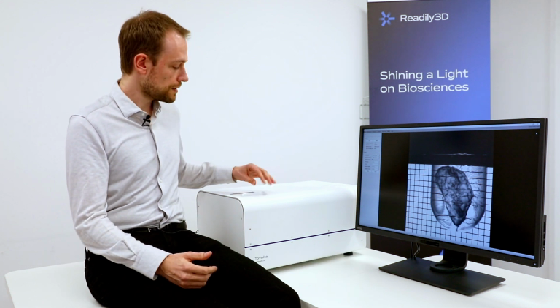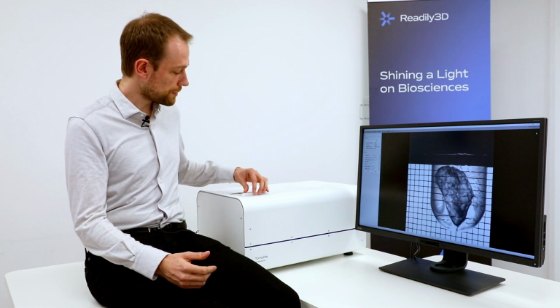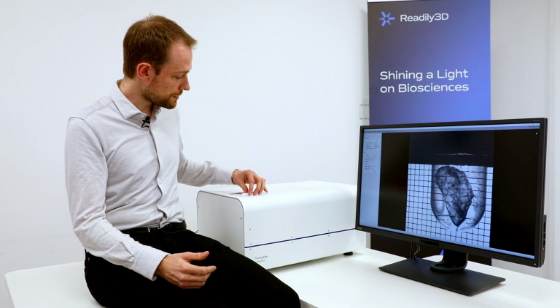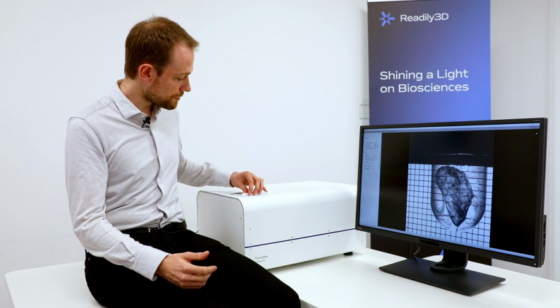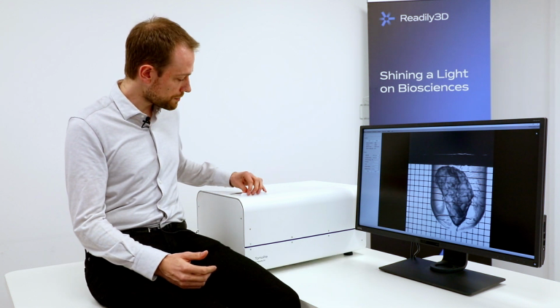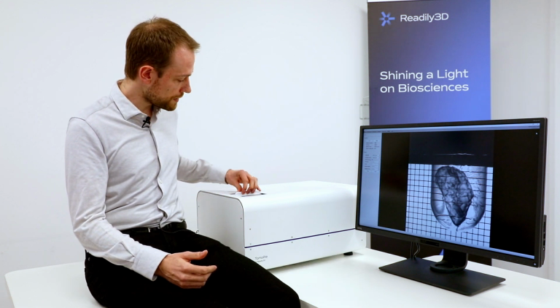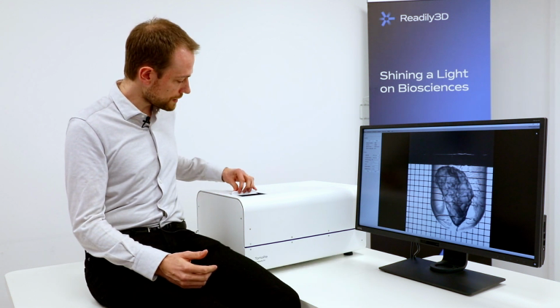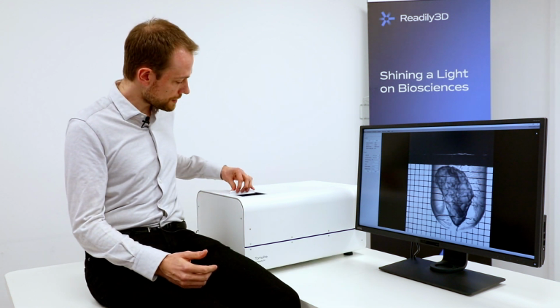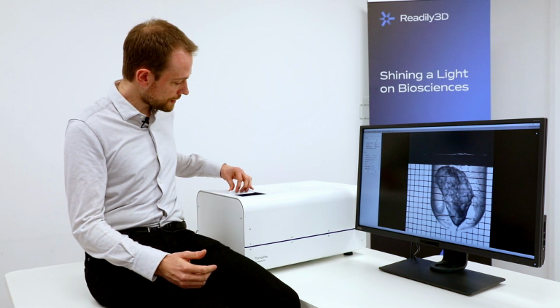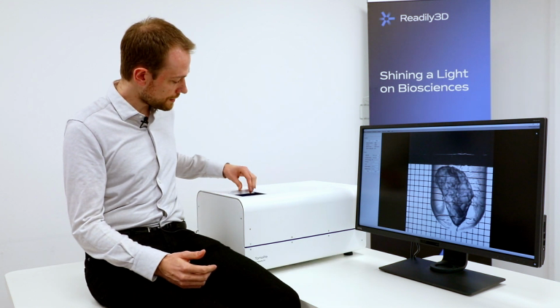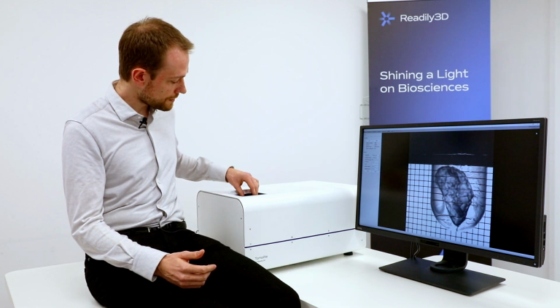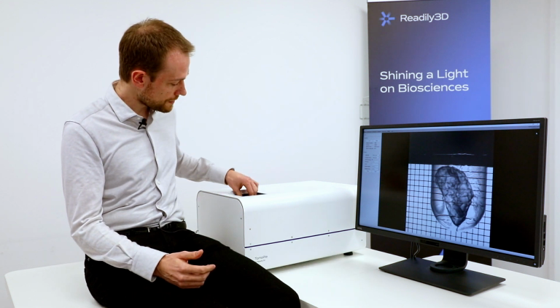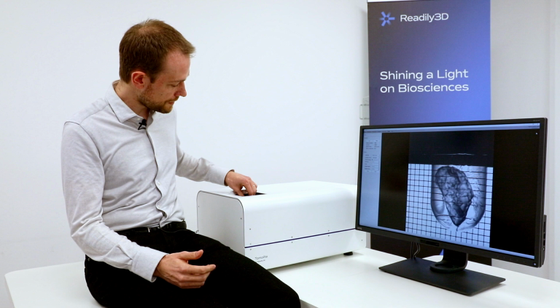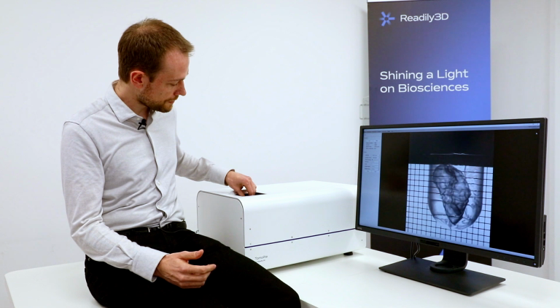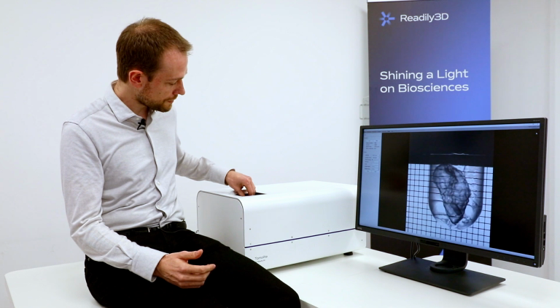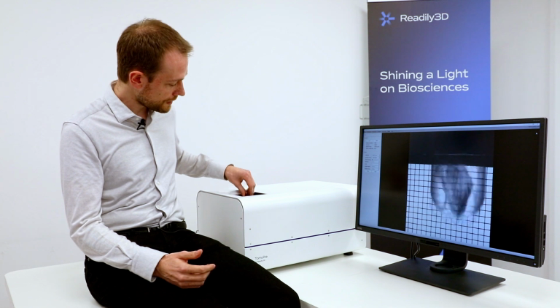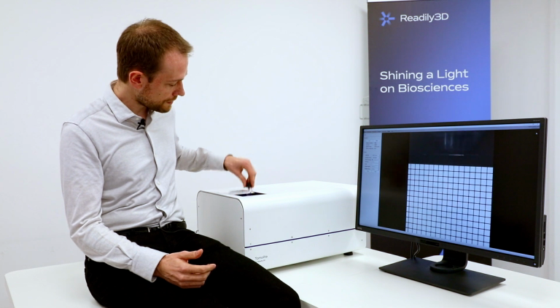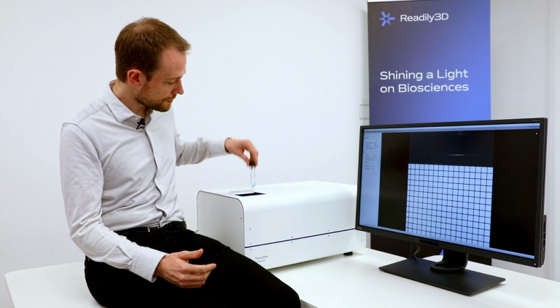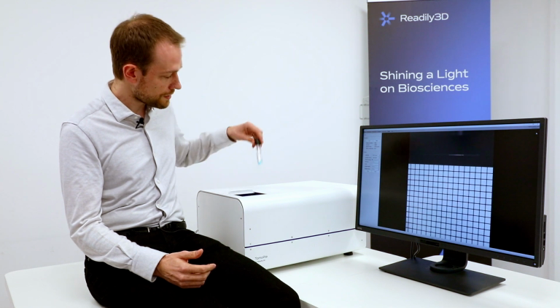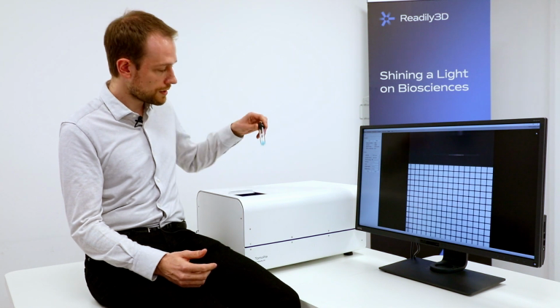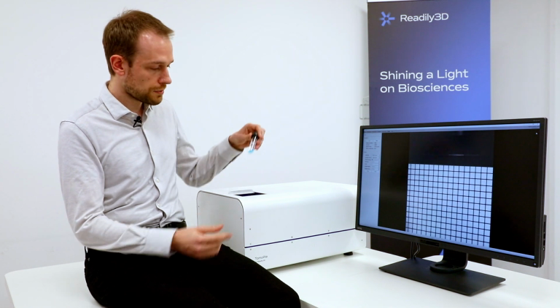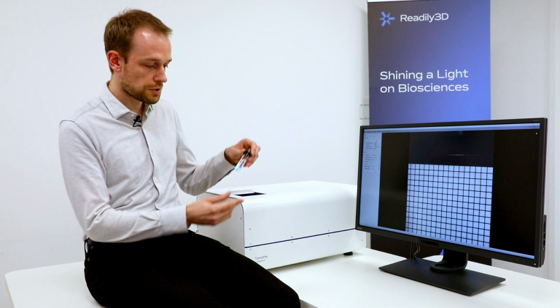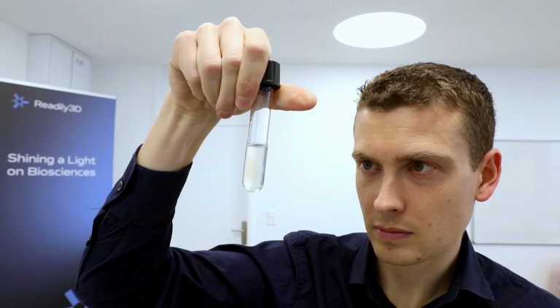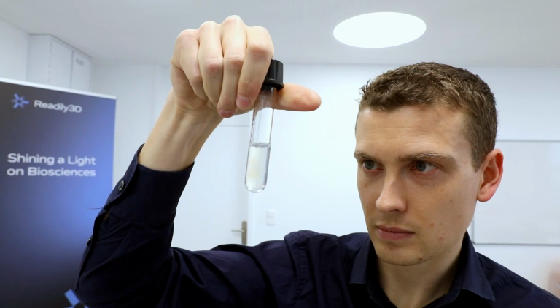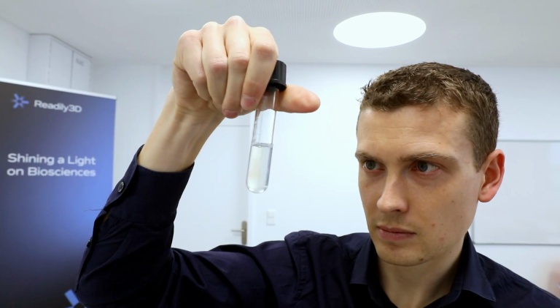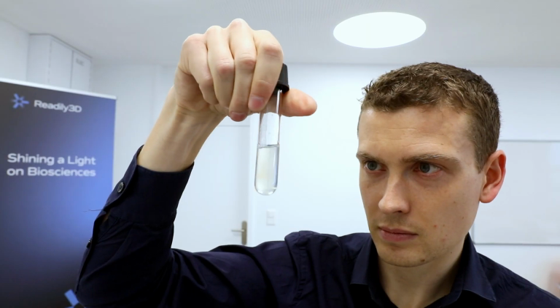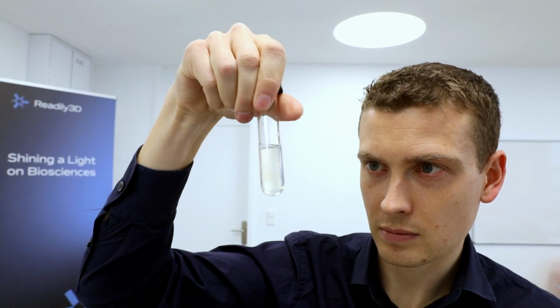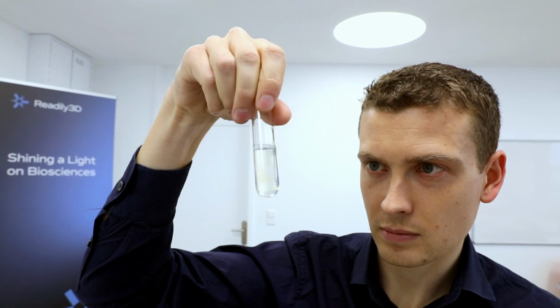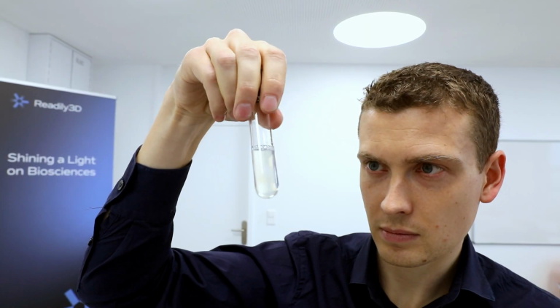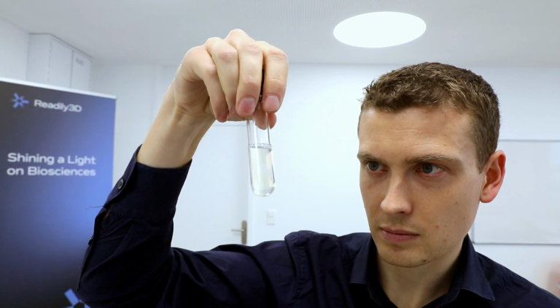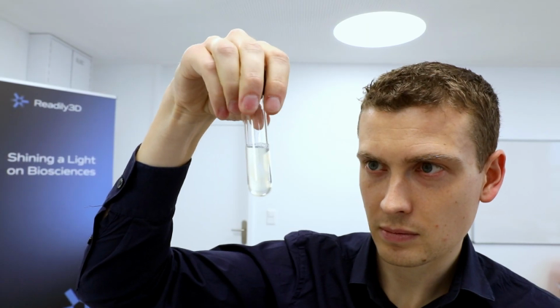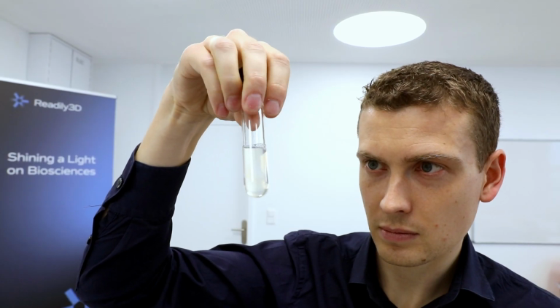We print inside sealed containers, which maintains a sterile environment.